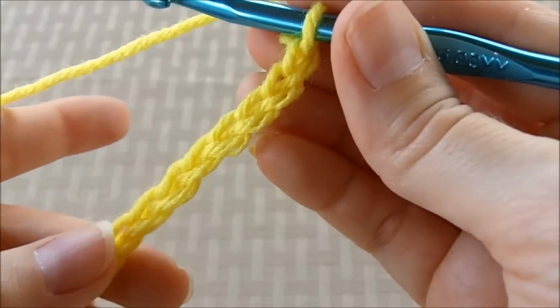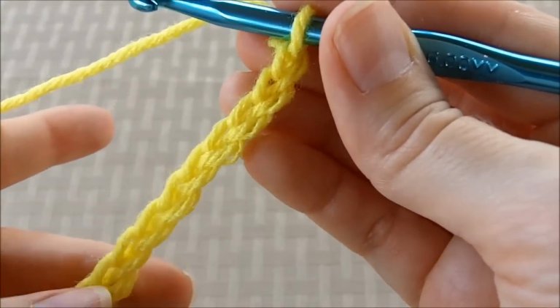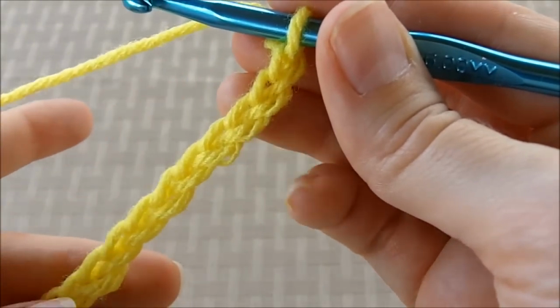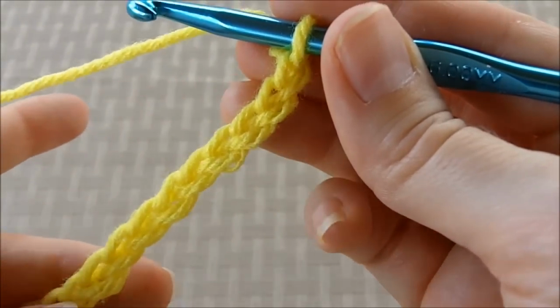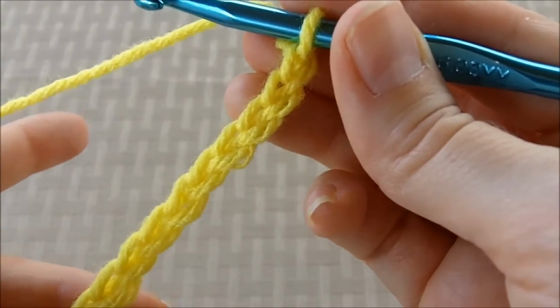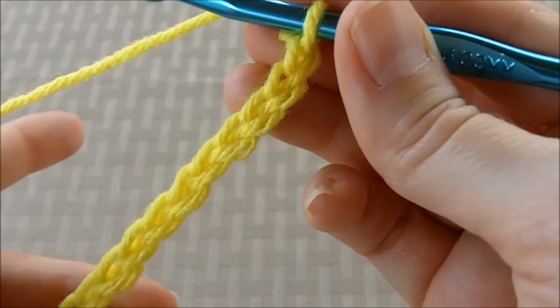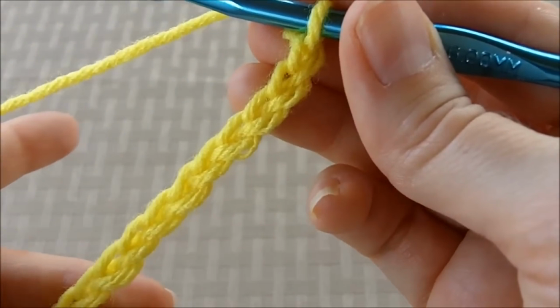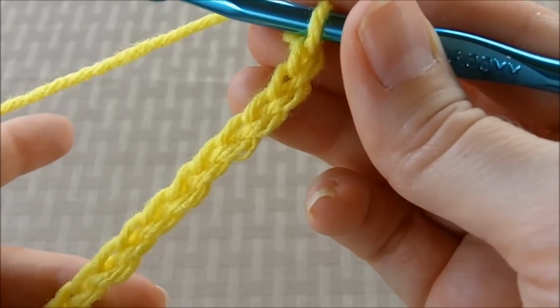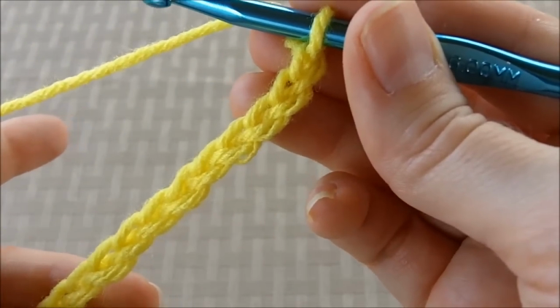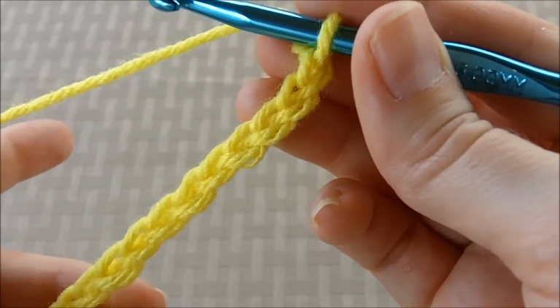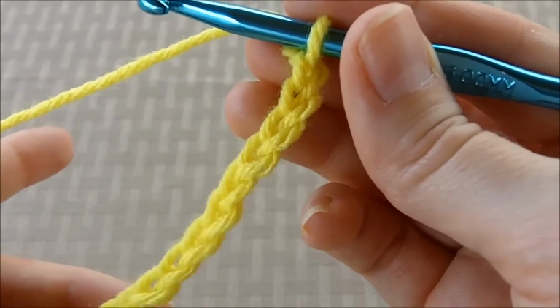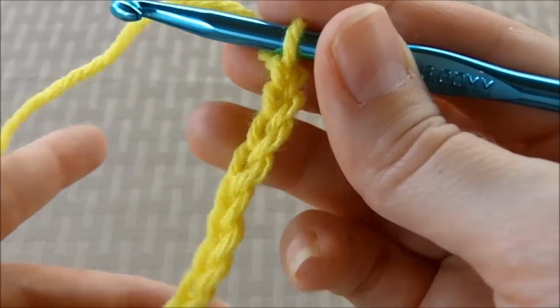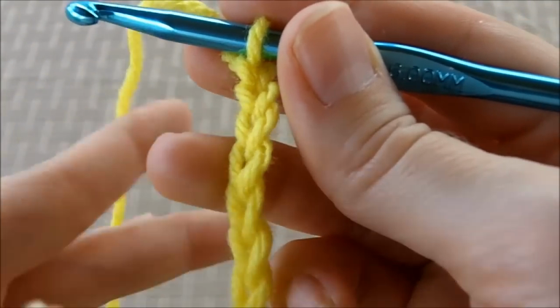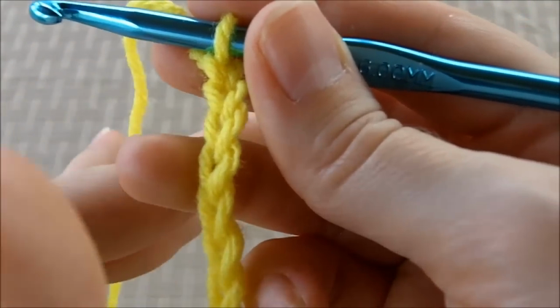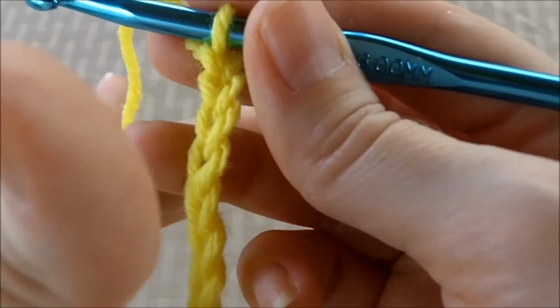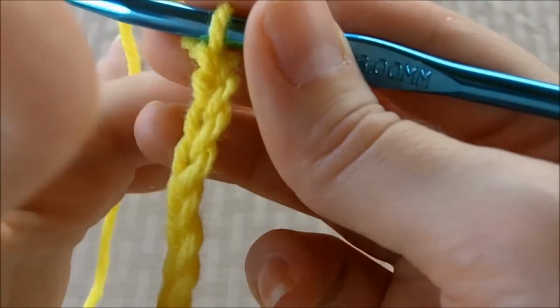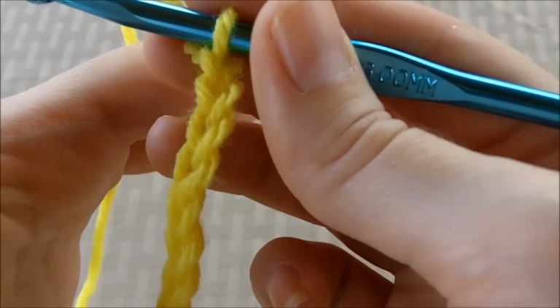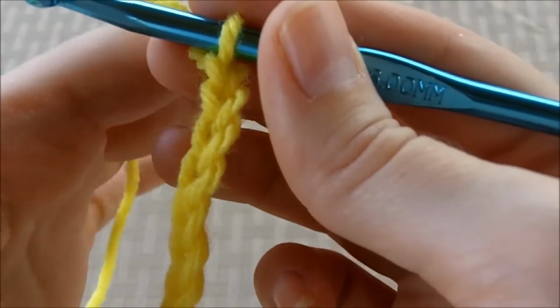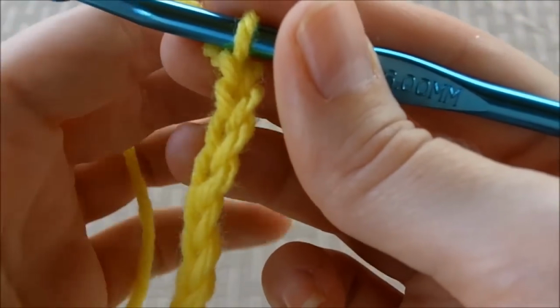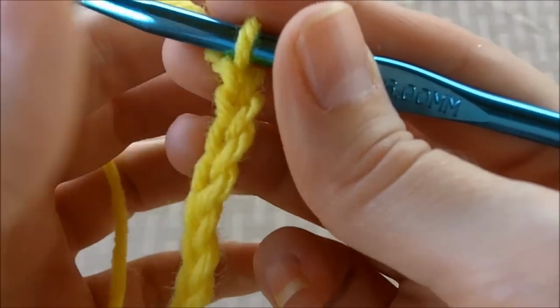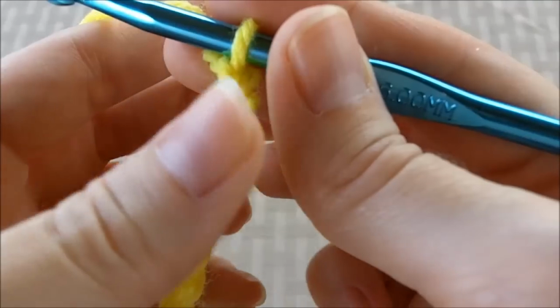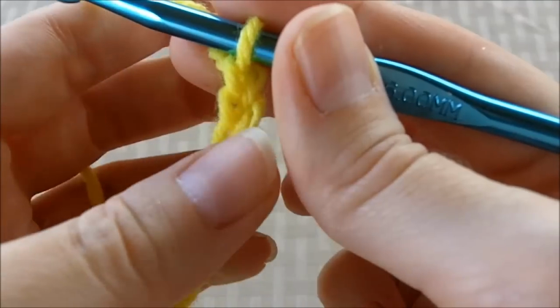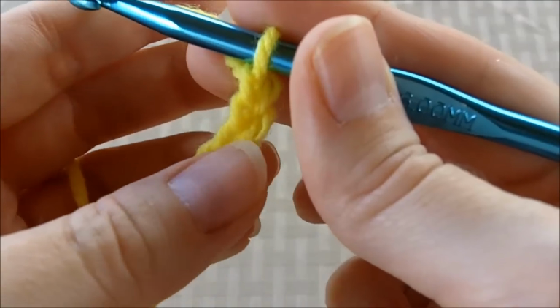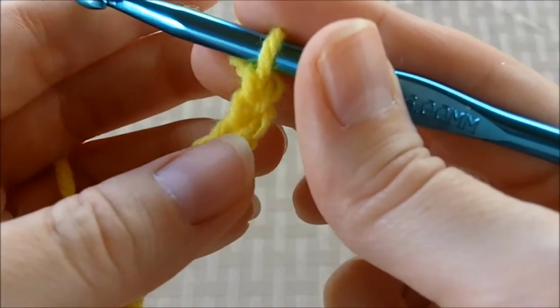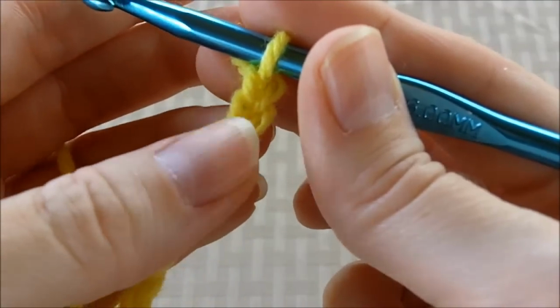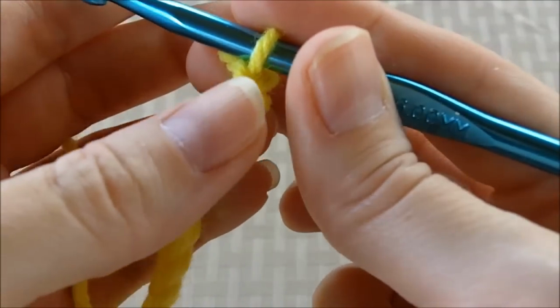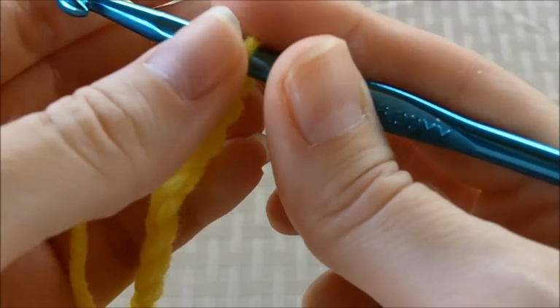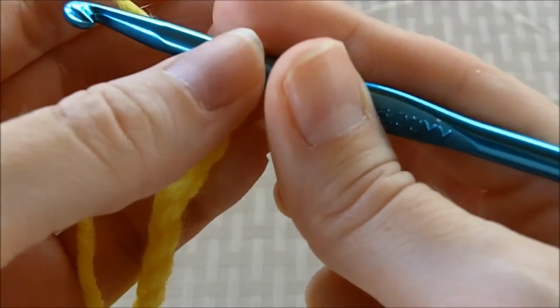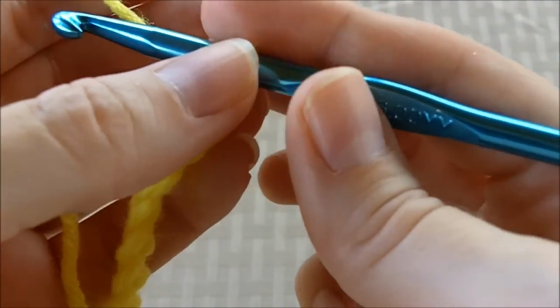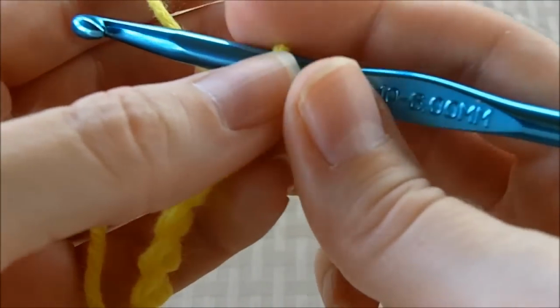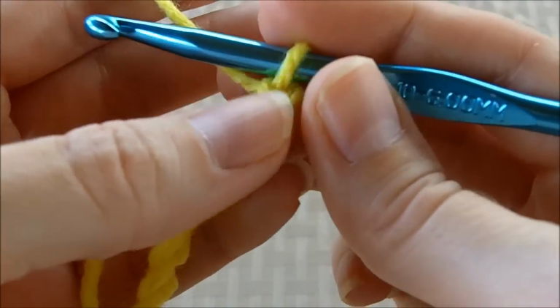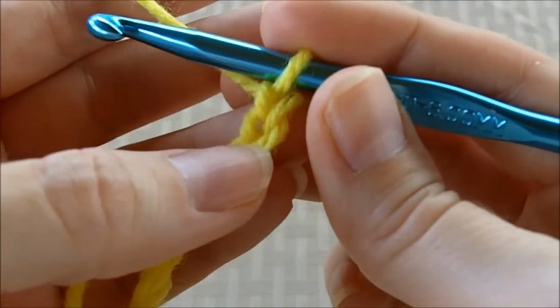Hi, this is Devon from Midwestern Moms. Today I want to show you how to do a half double crochet.